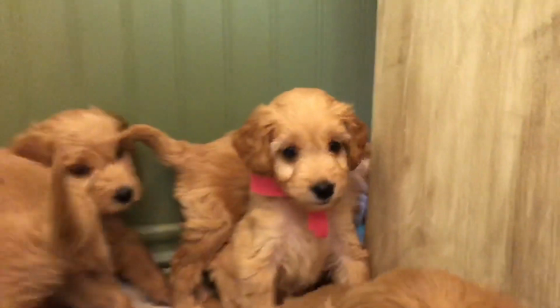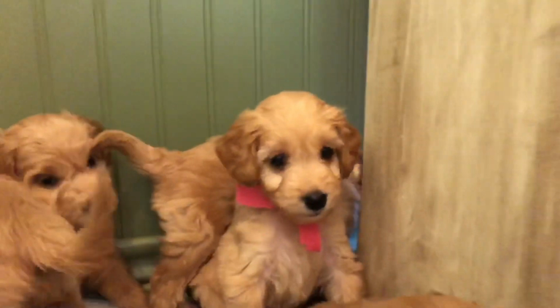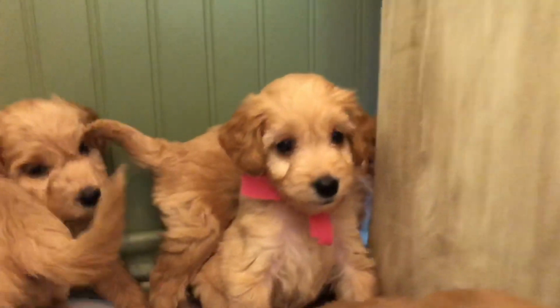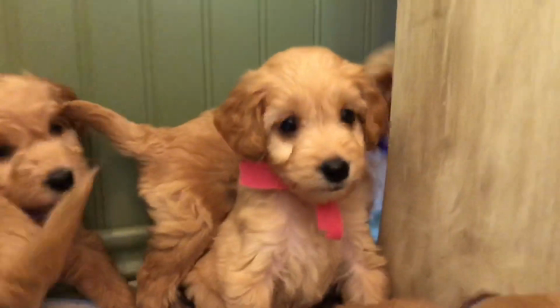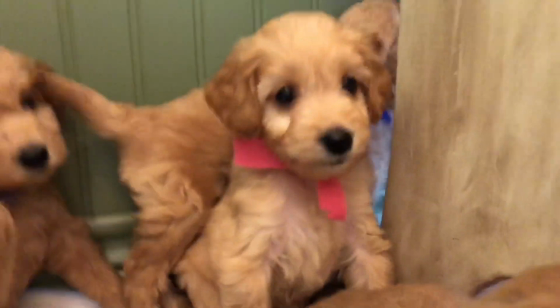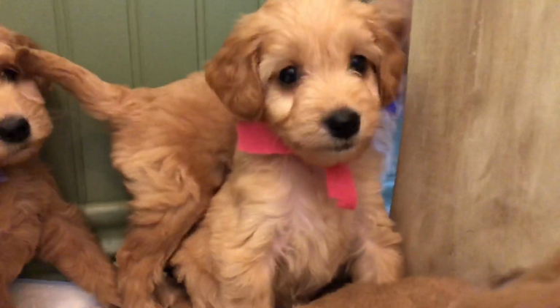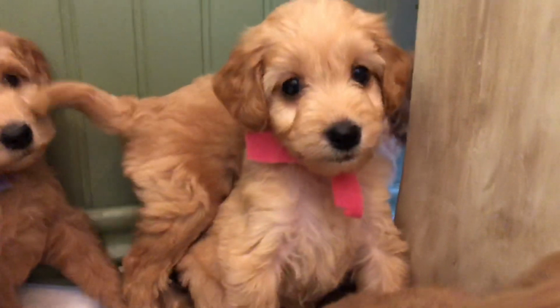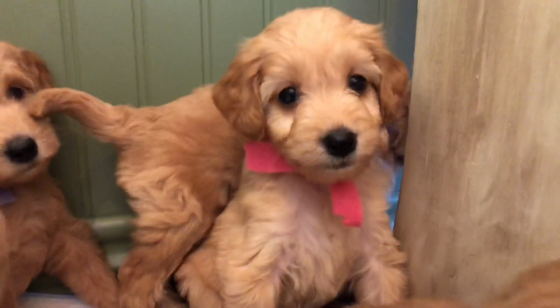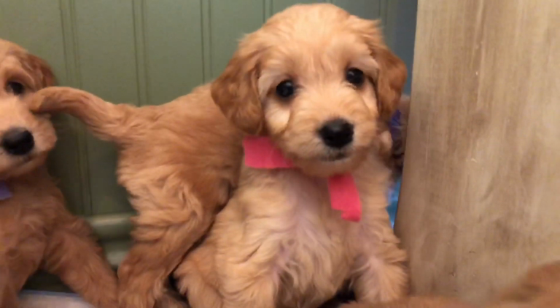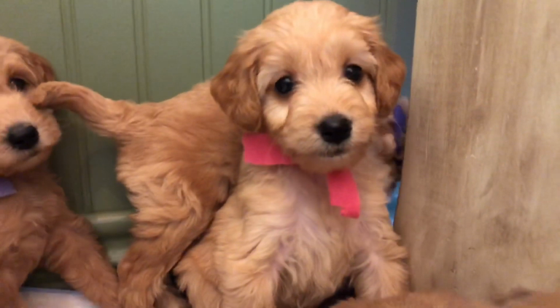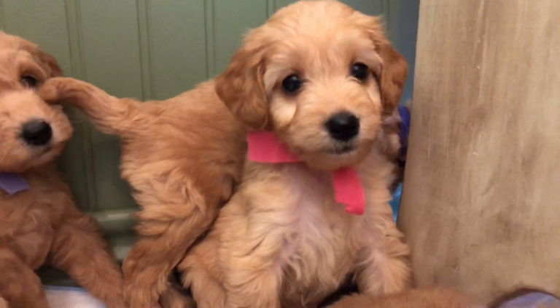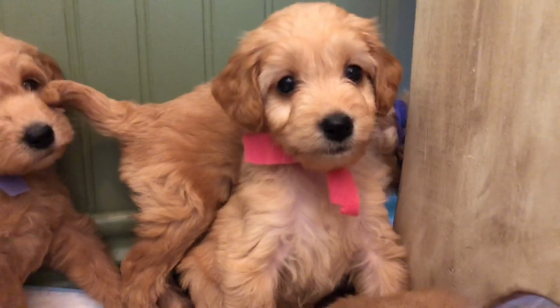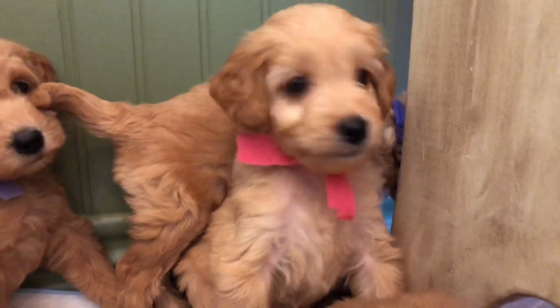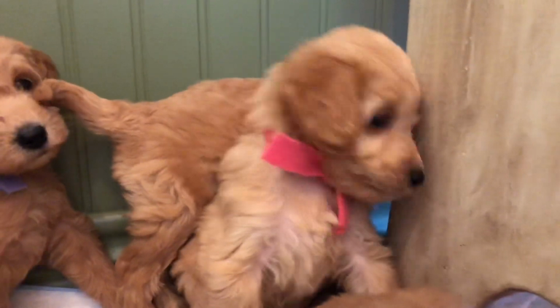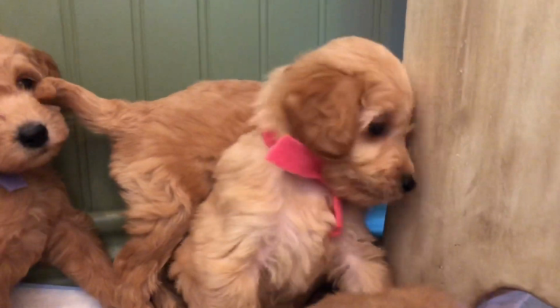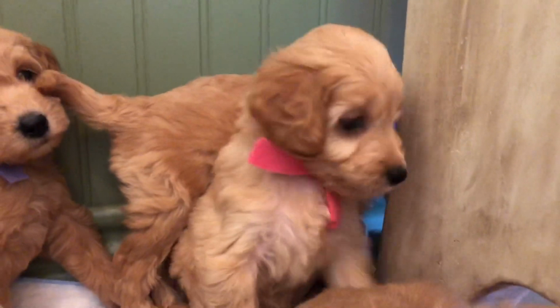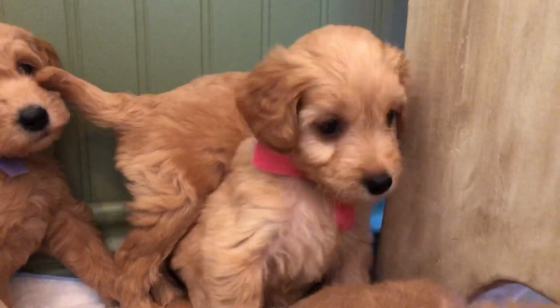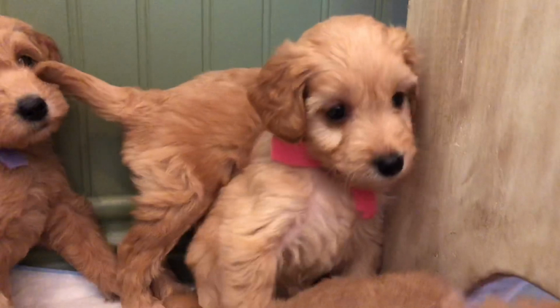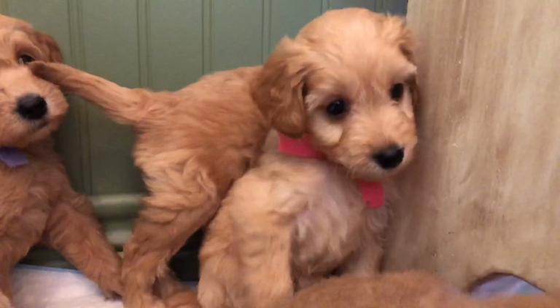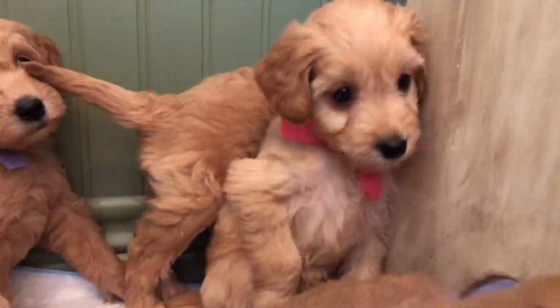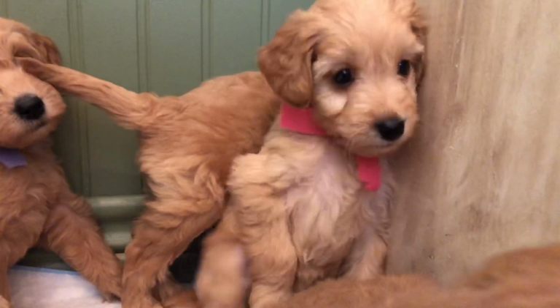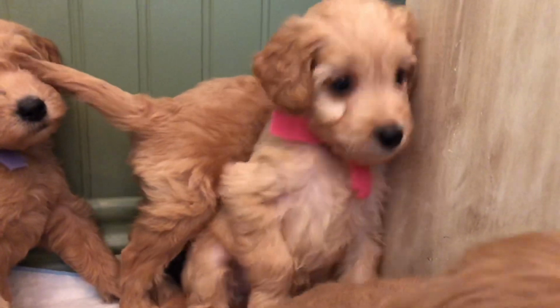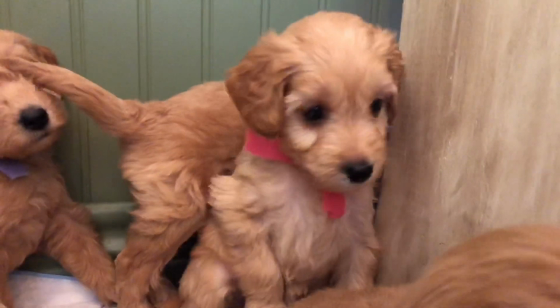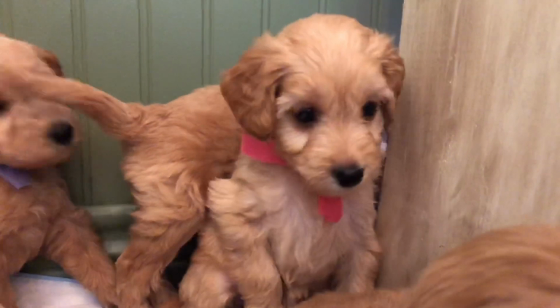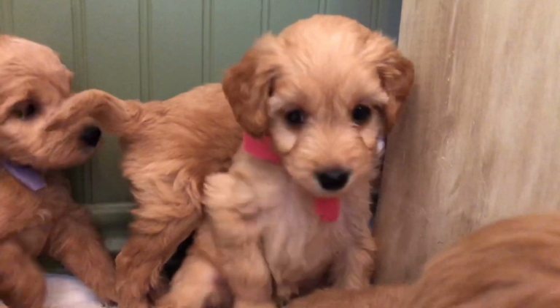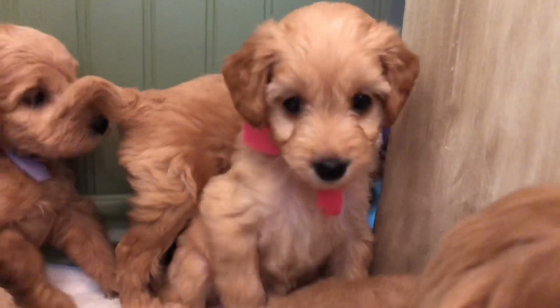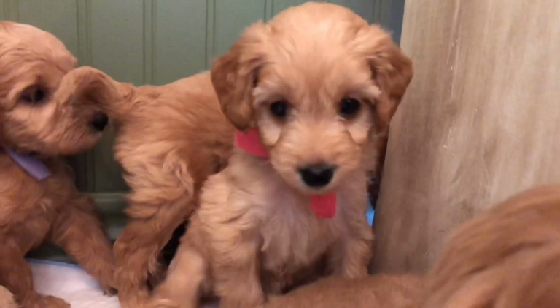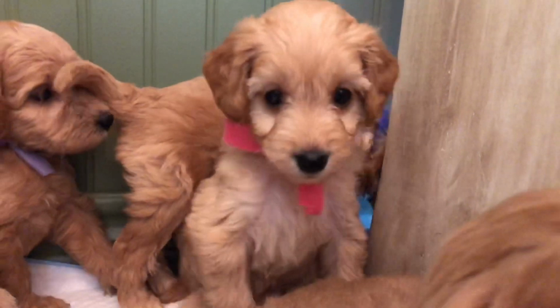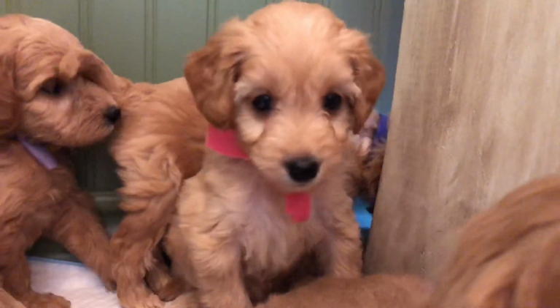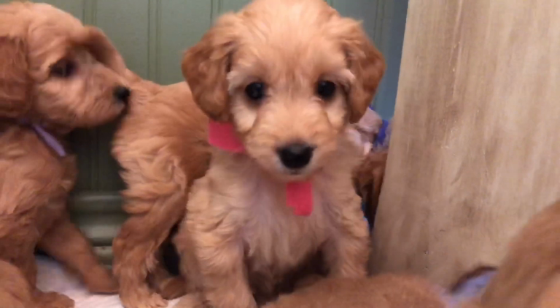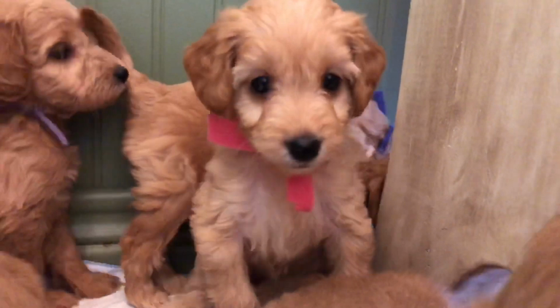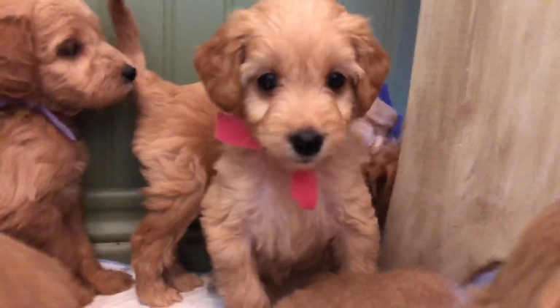So here's our dark pink collar girl. She is an apricot — those dark ears stay there.